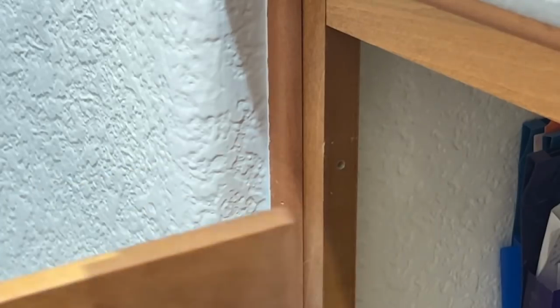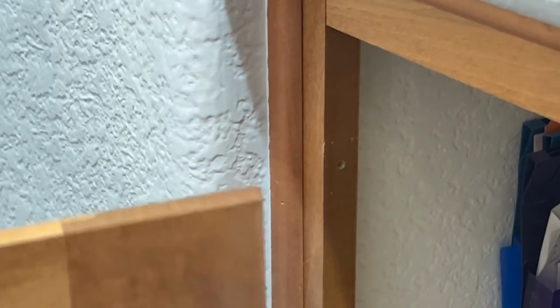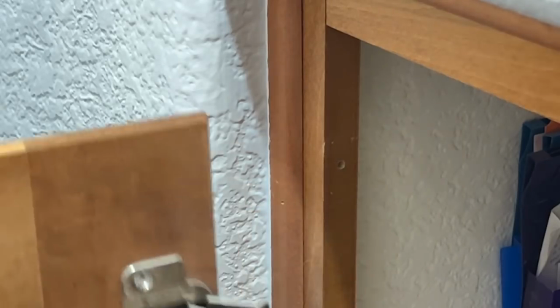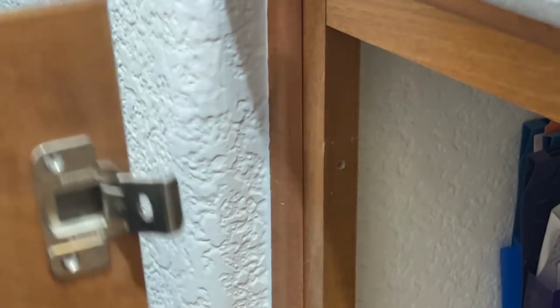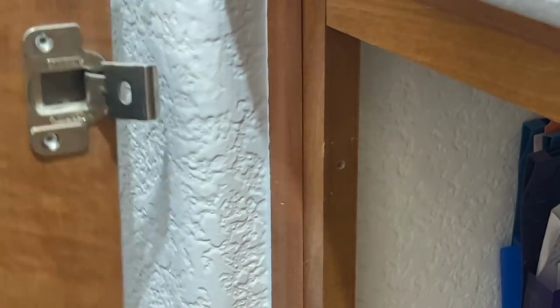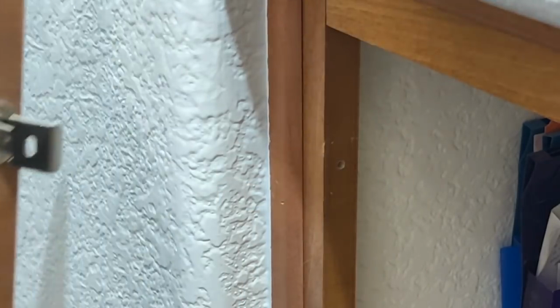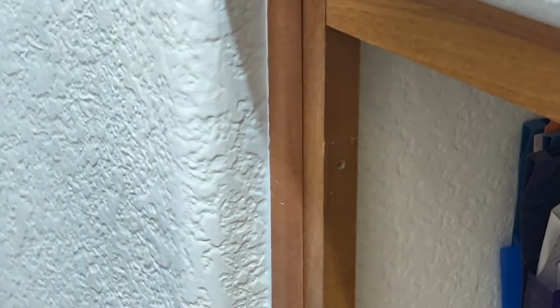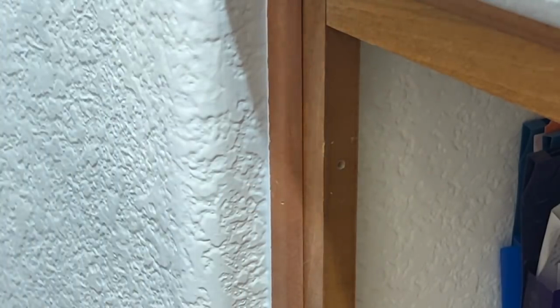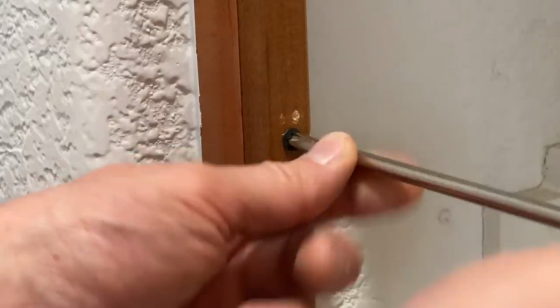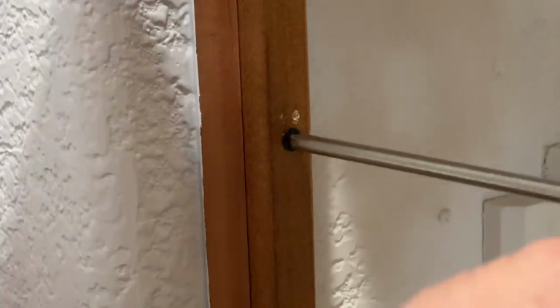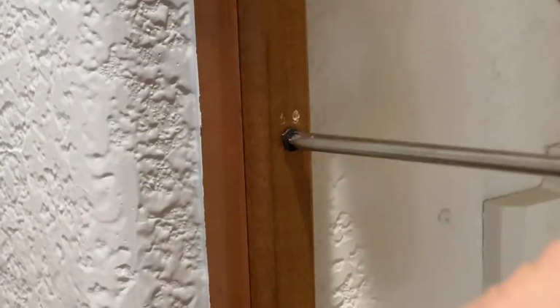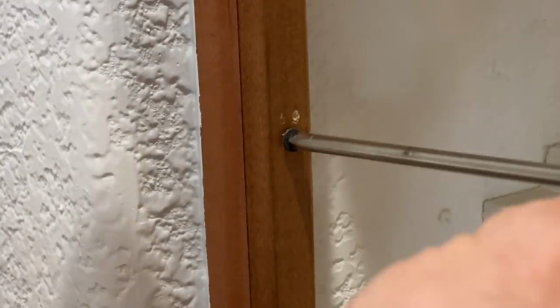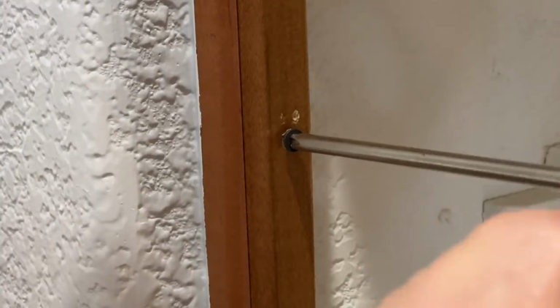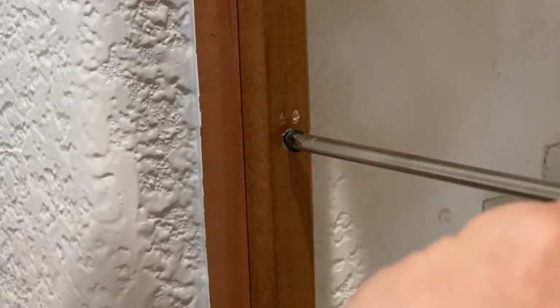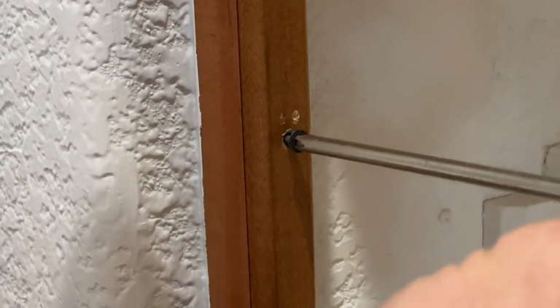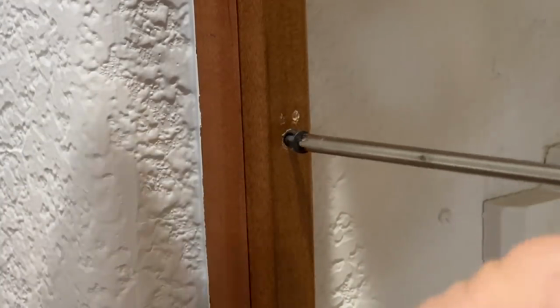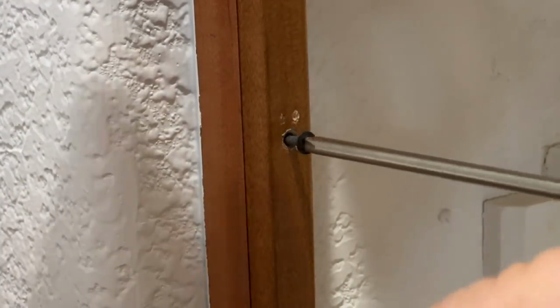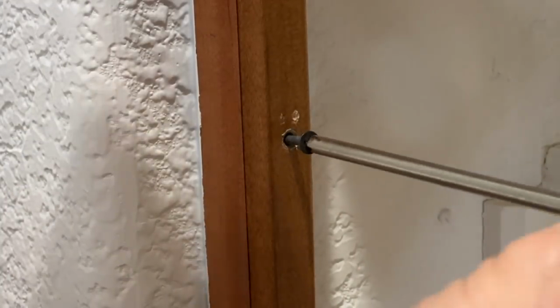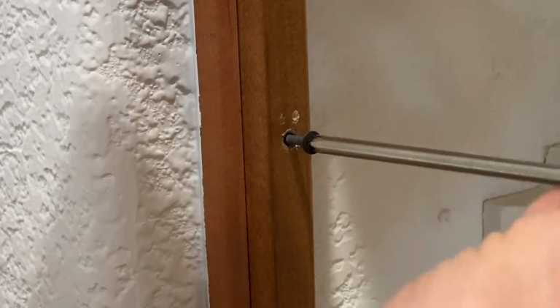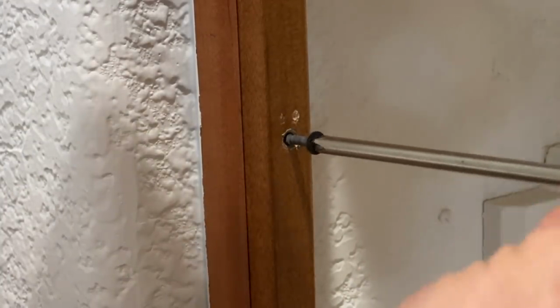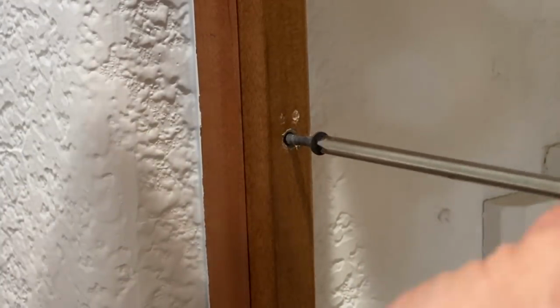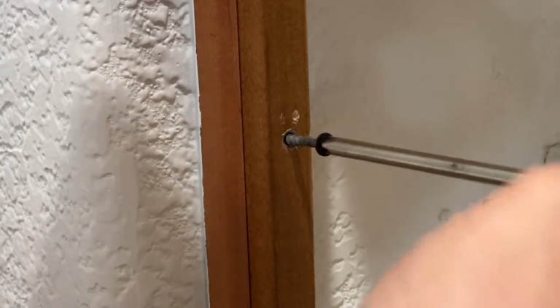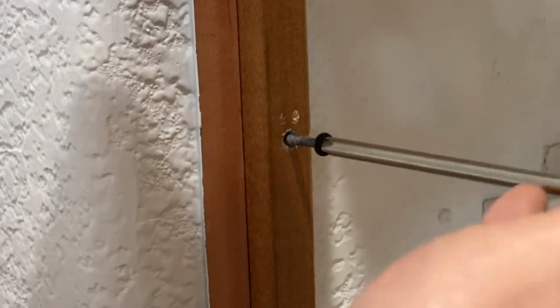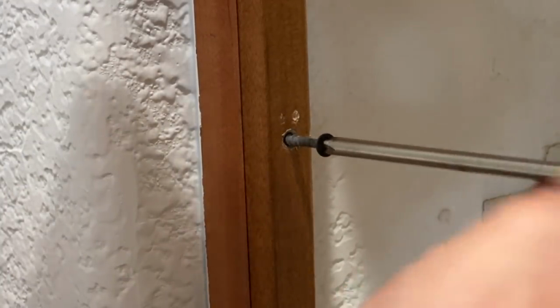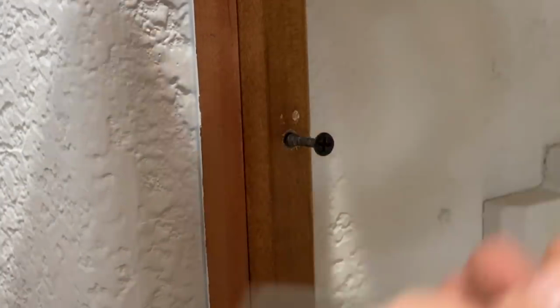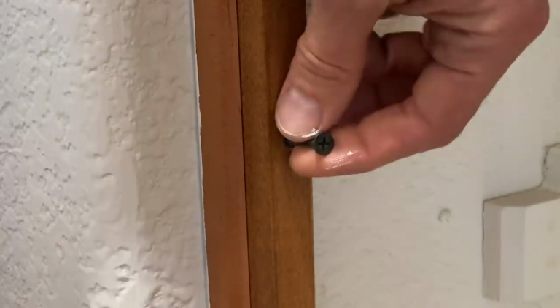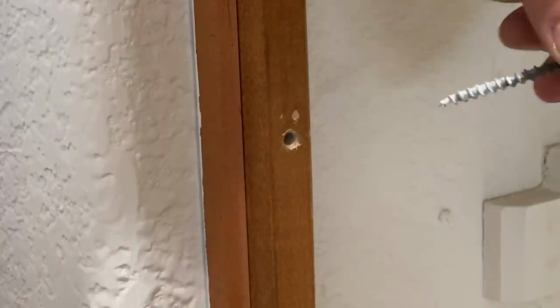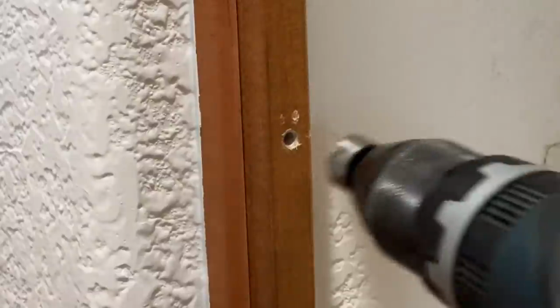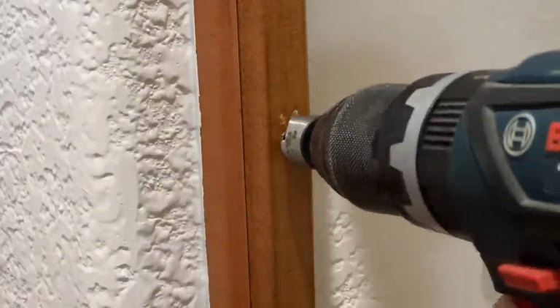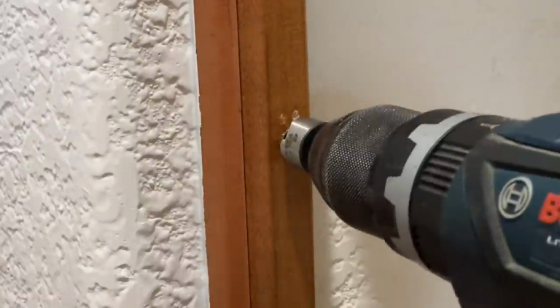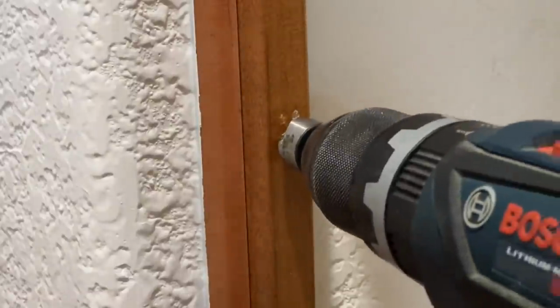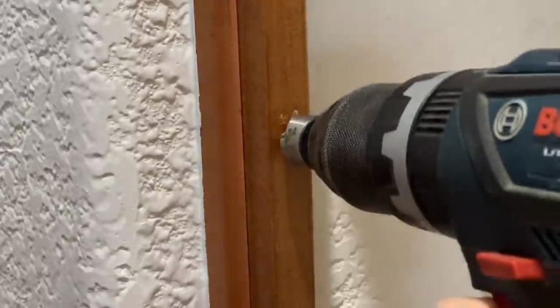But before that, I'd like to say thank you to whoever fixed this frame in place with drywall screws and didn't even countersink them.